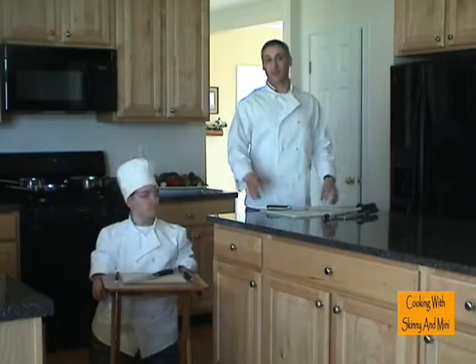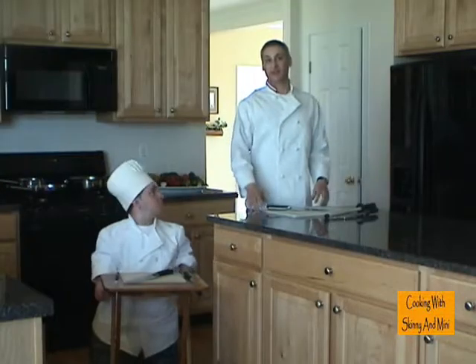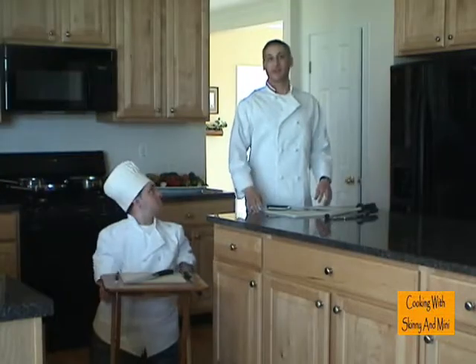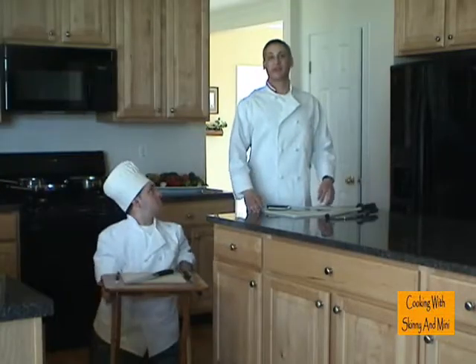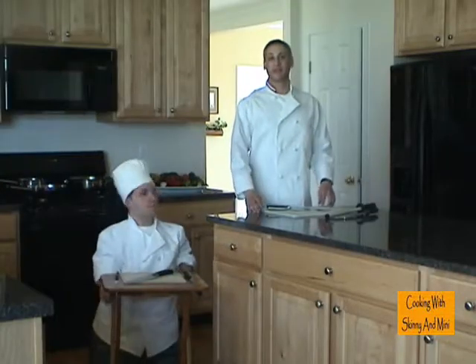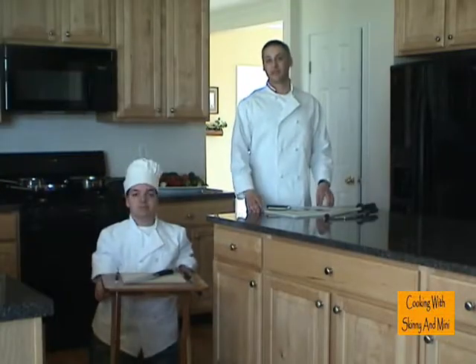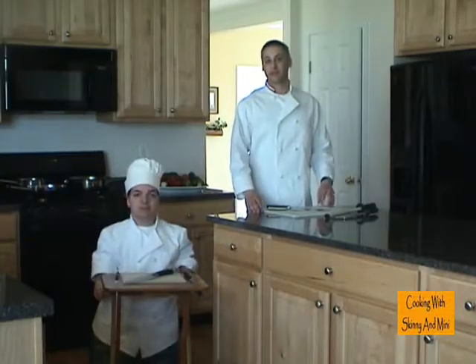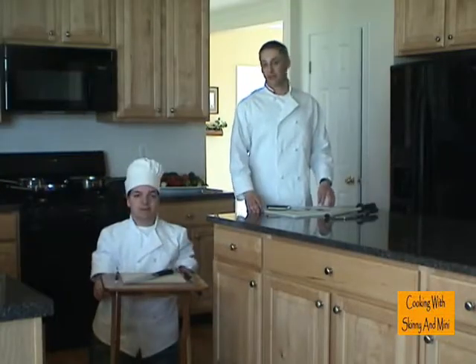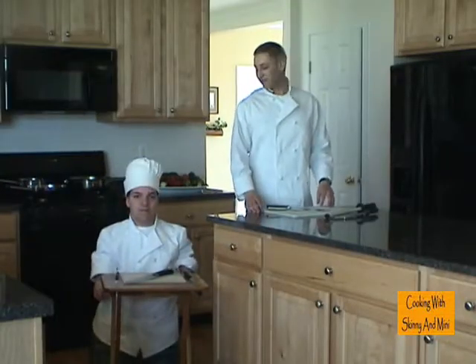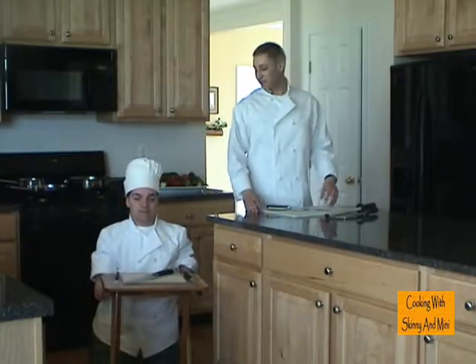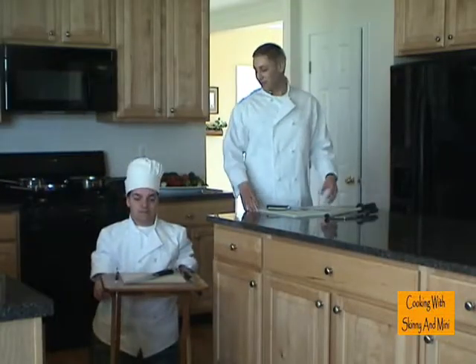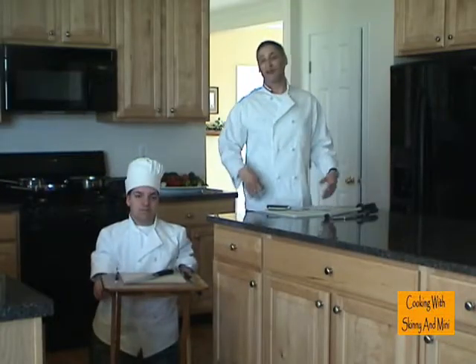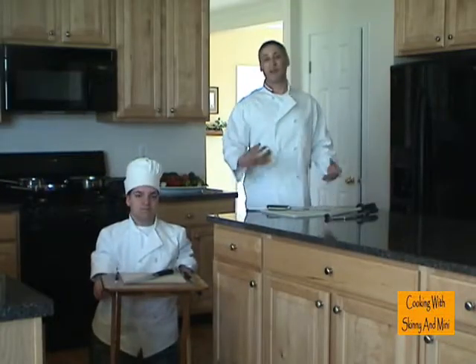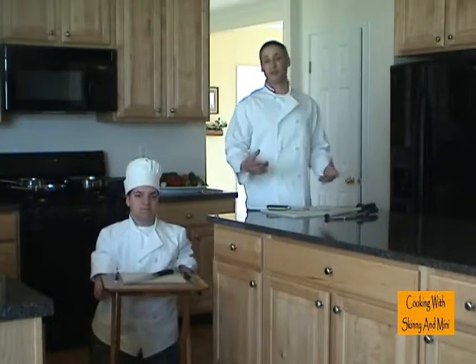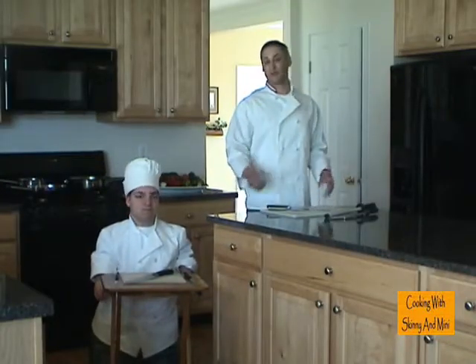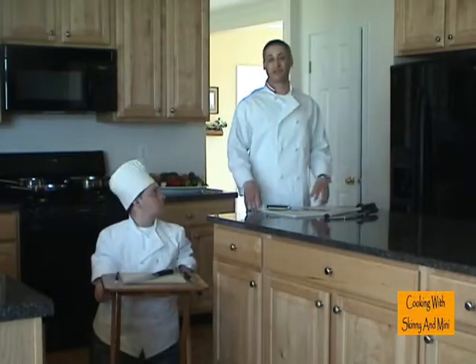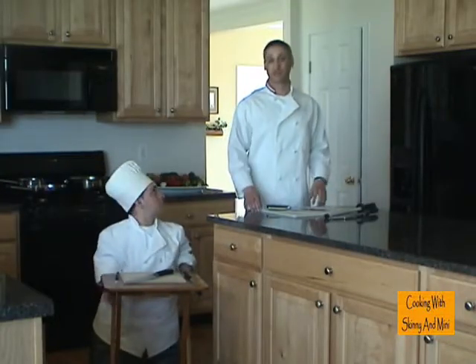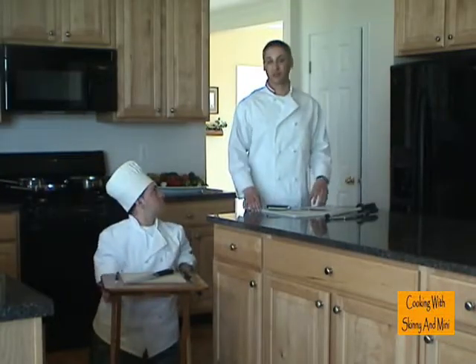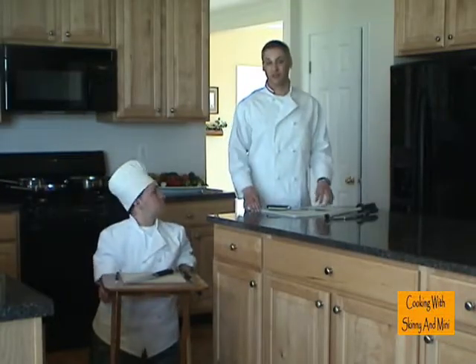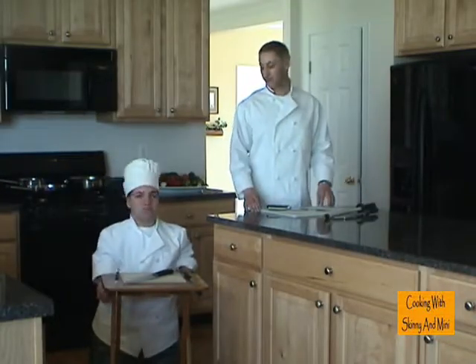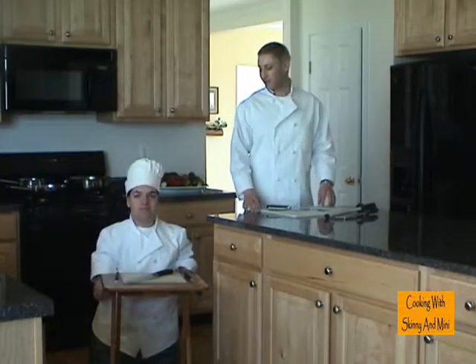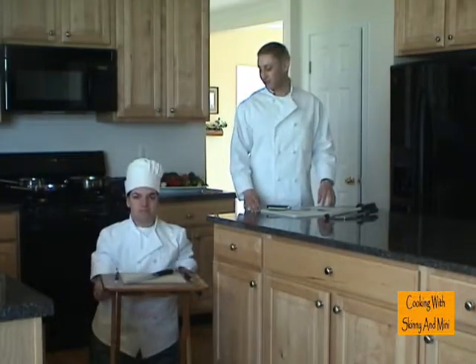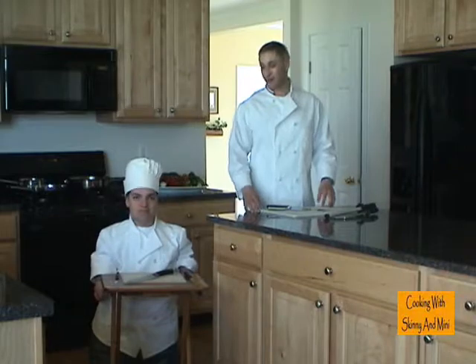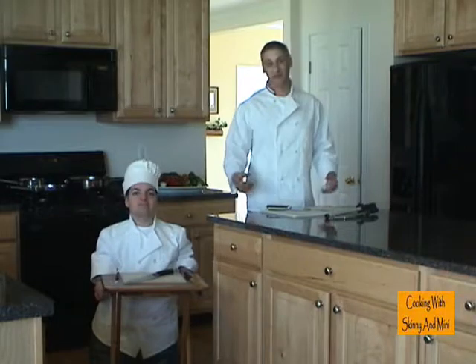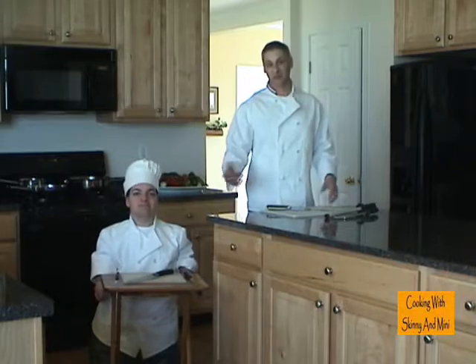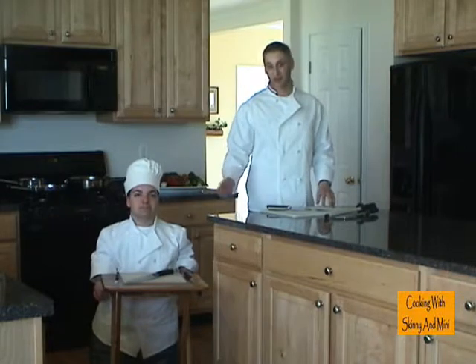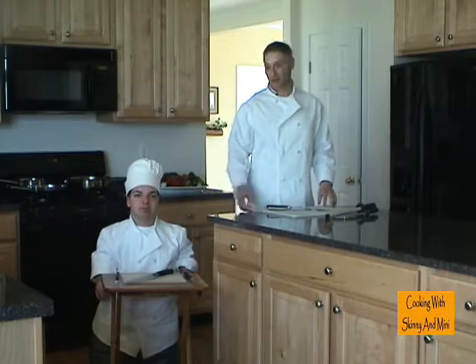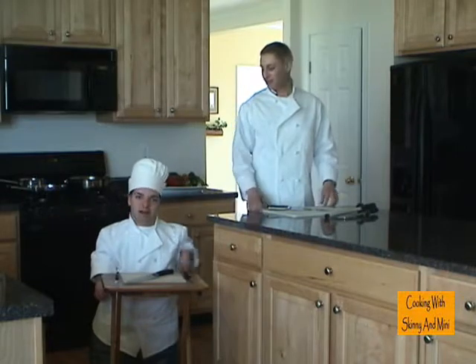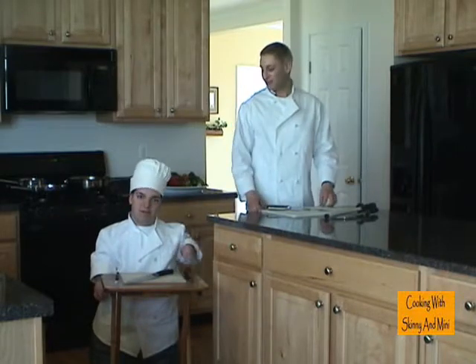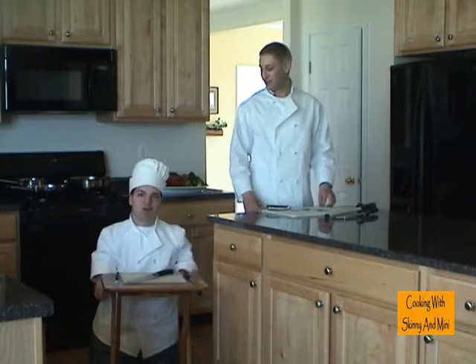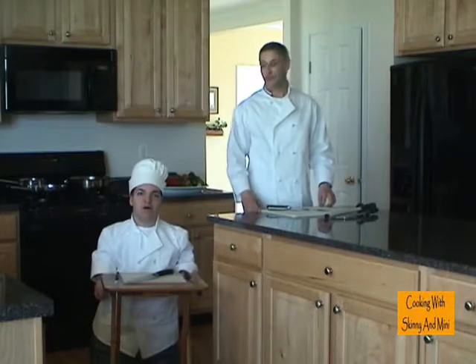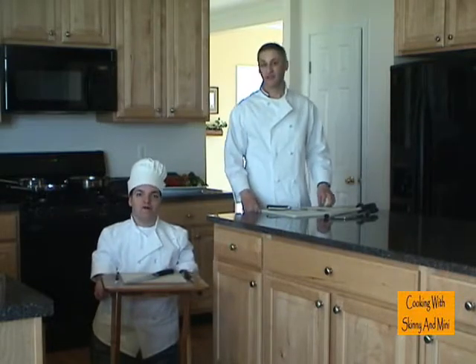That was learning how to use a knife. And this is Cooking with Skinny and Minnie. I'm Chef Doug. And I'm Chuck Love. Stay tuned for the next episode.